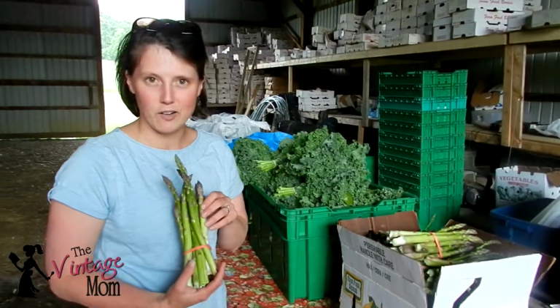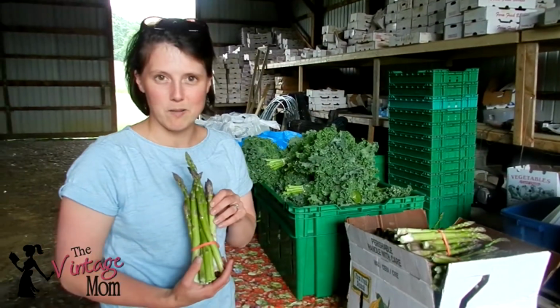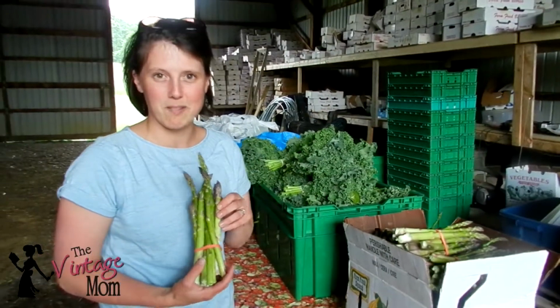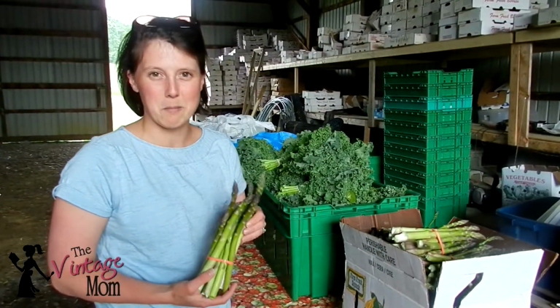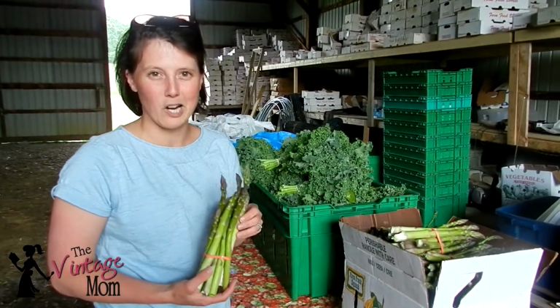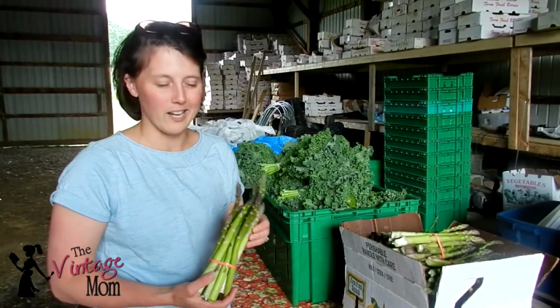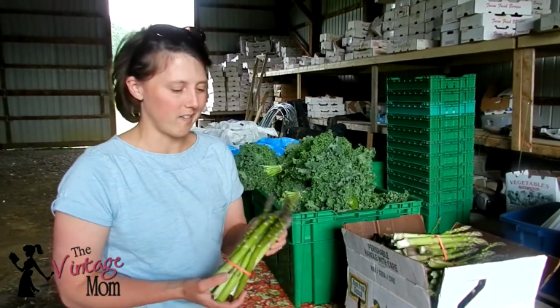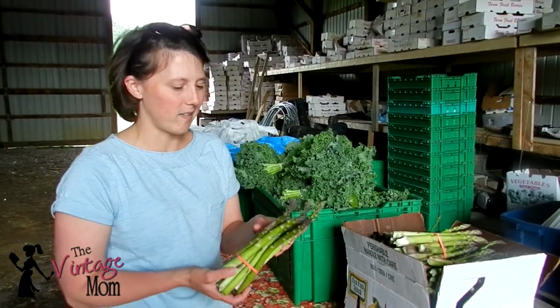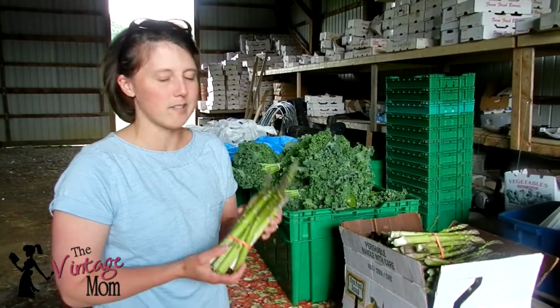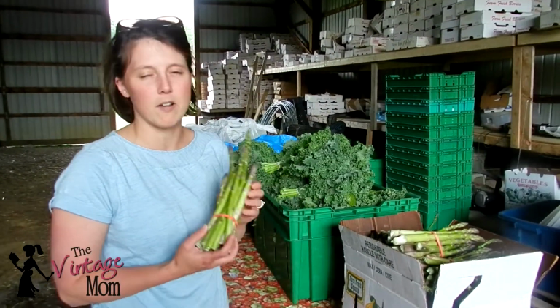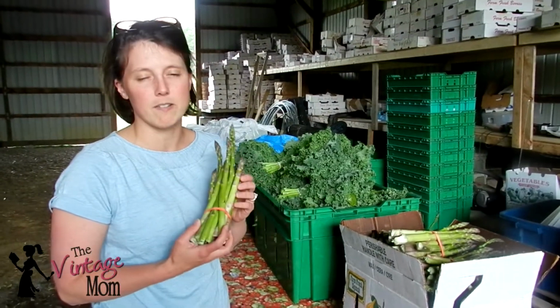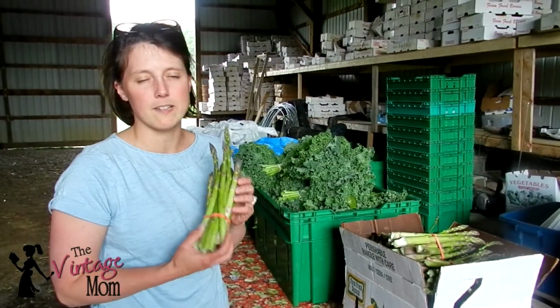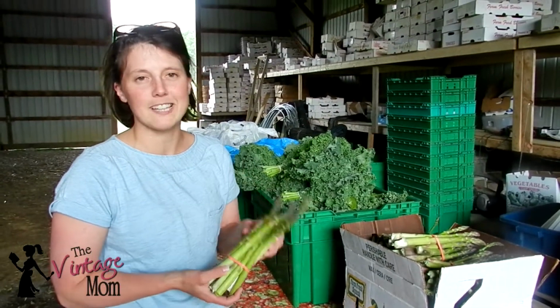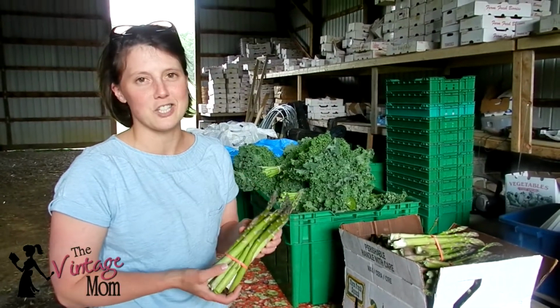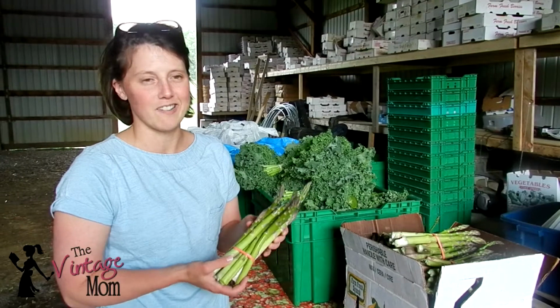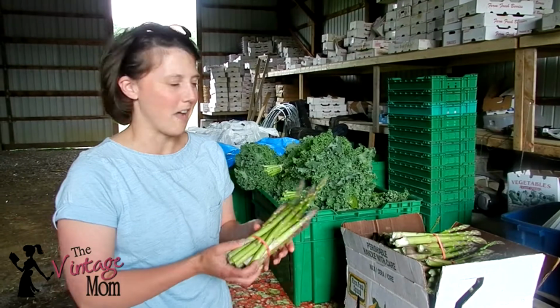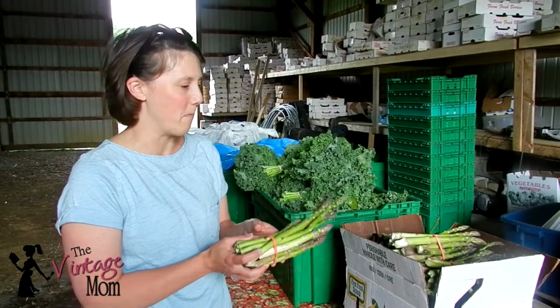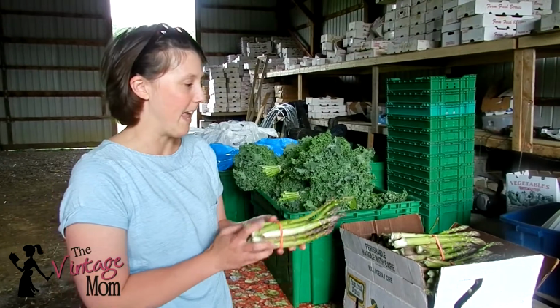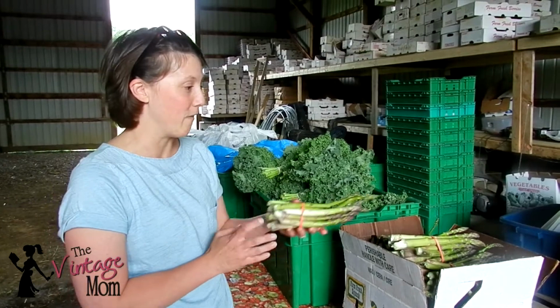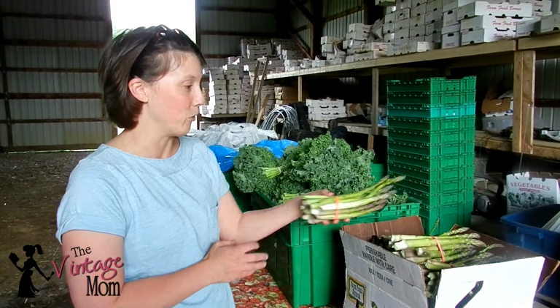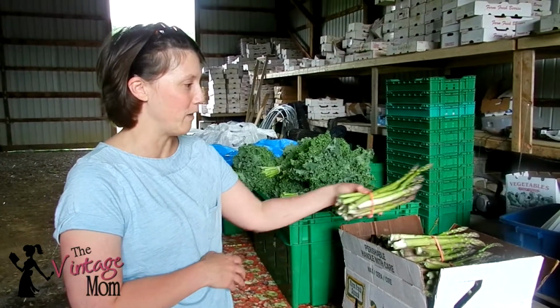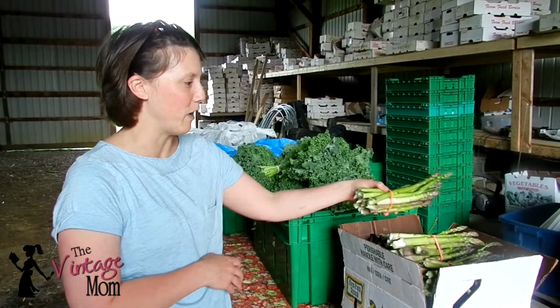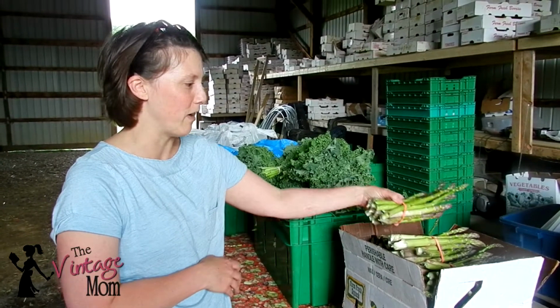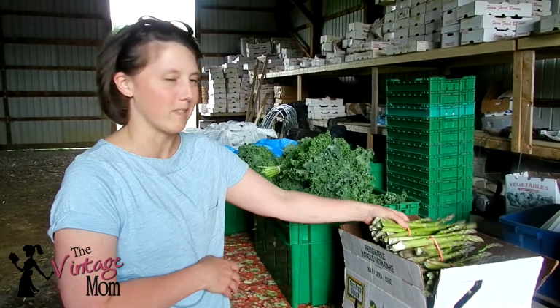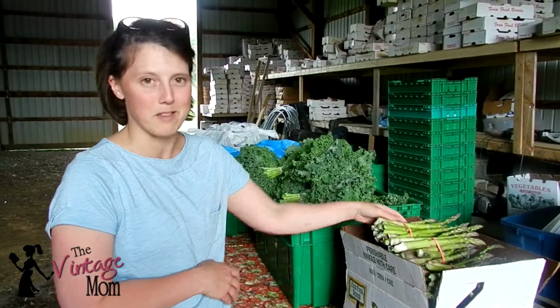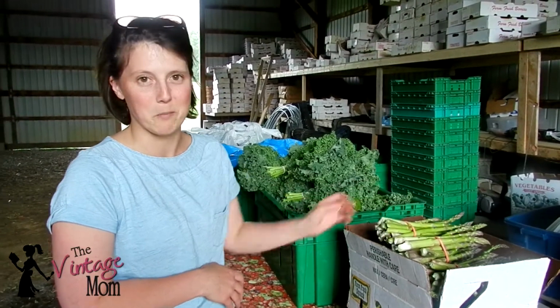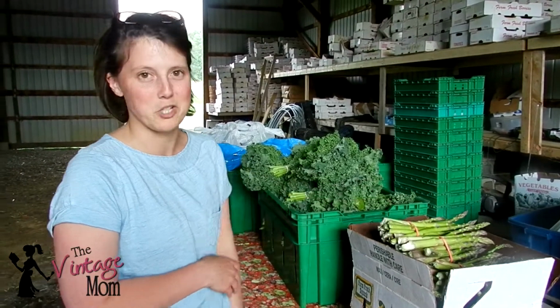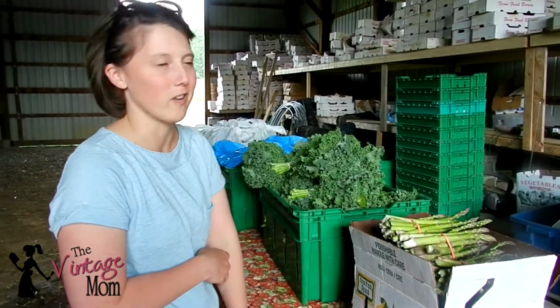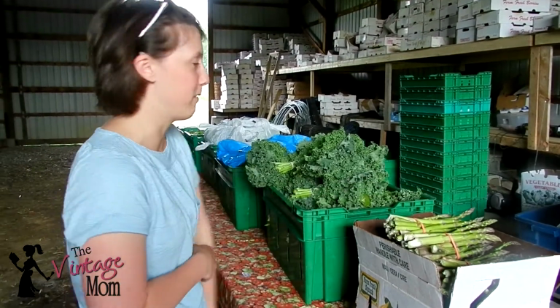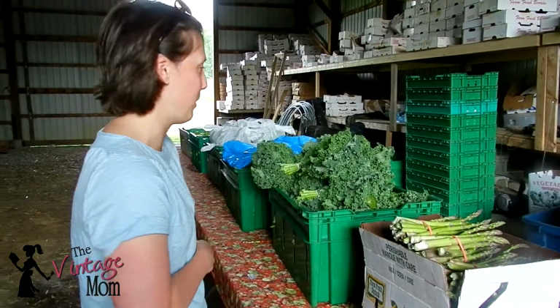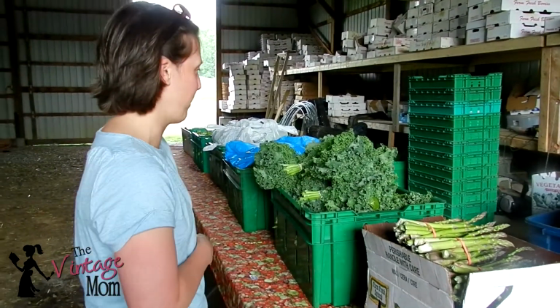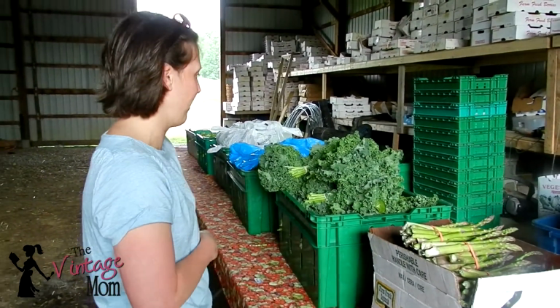Here's some asparagus. This stuff is delicious, and I have a really fun recipe that I'm going to share this week with it.